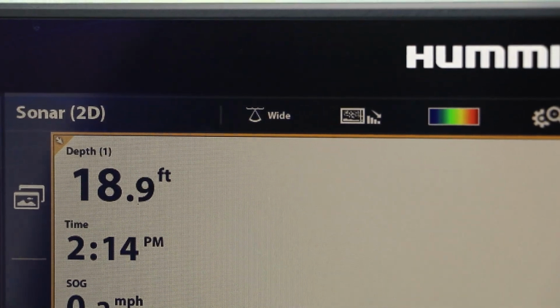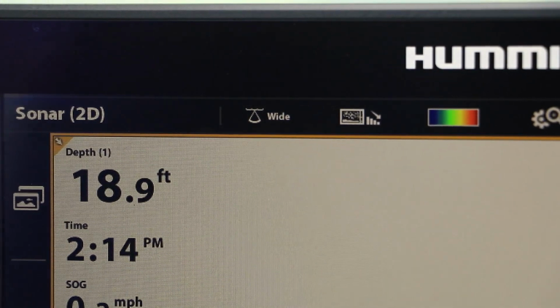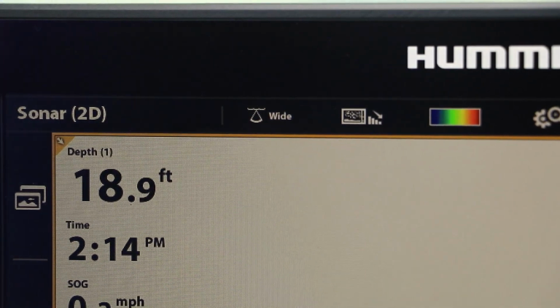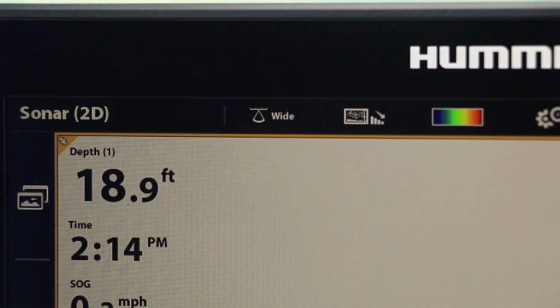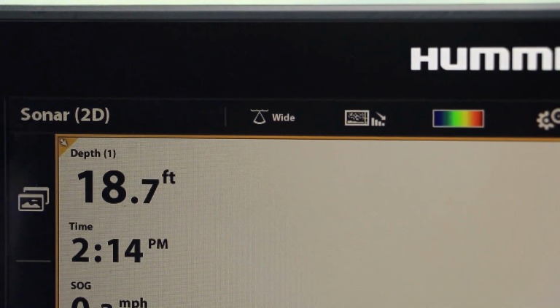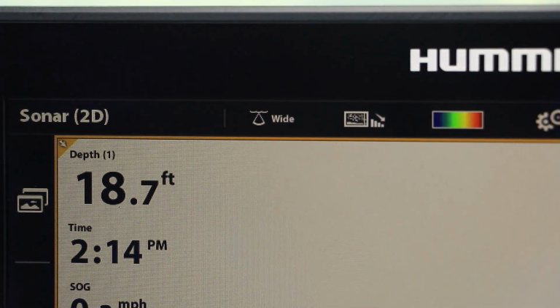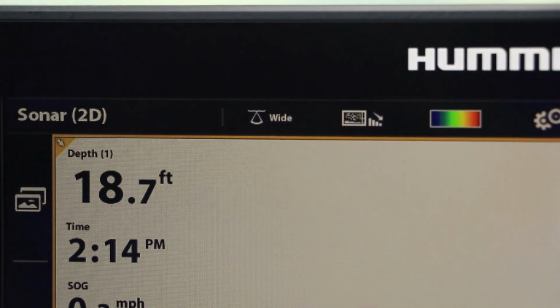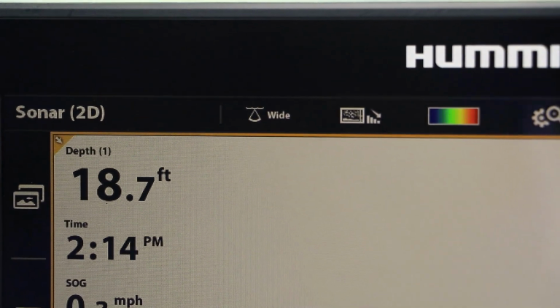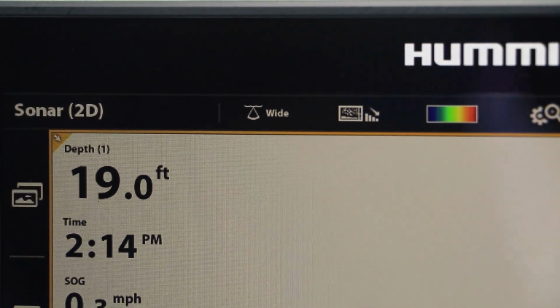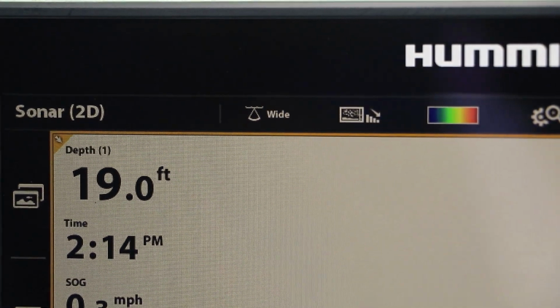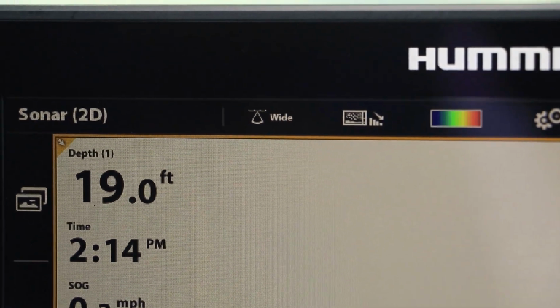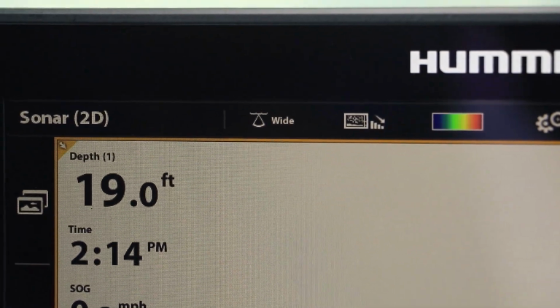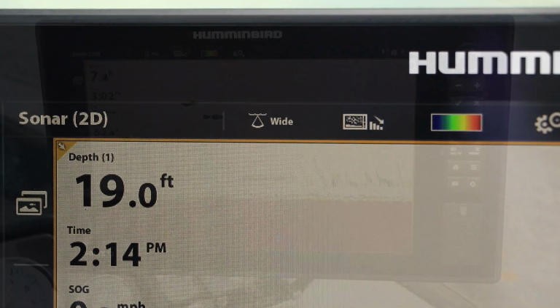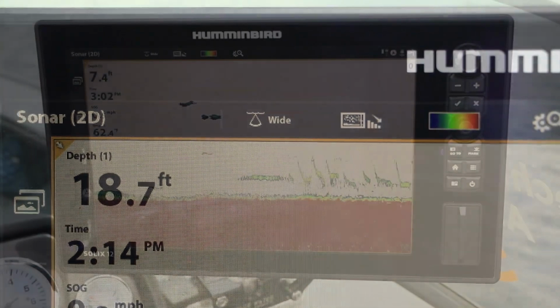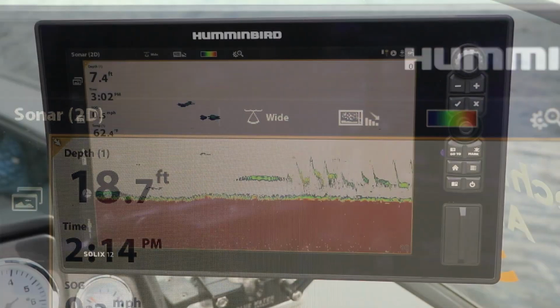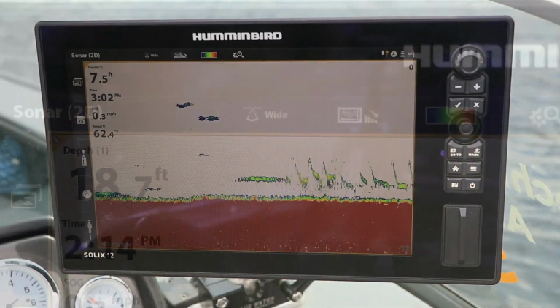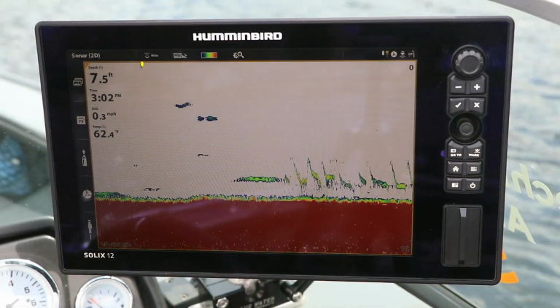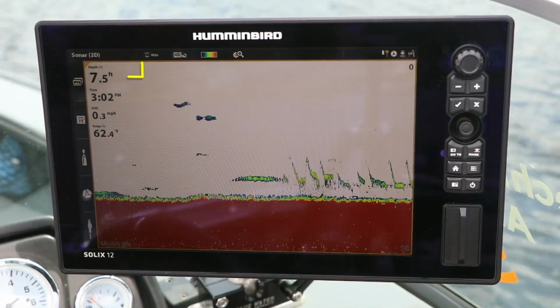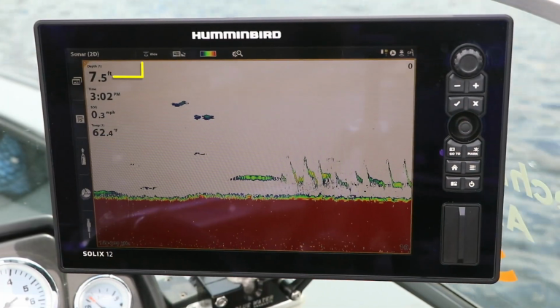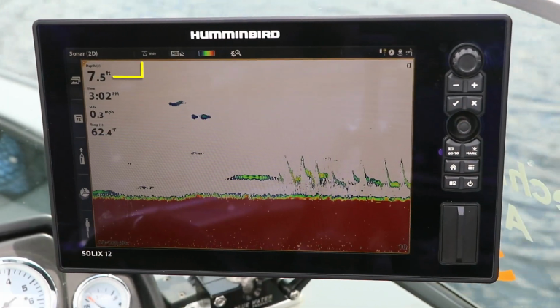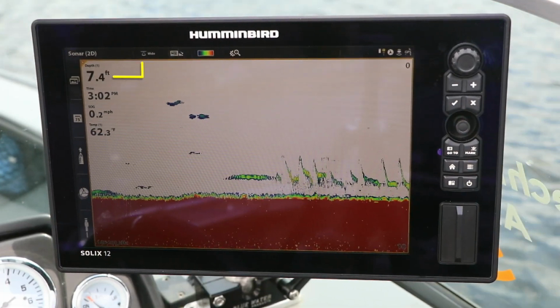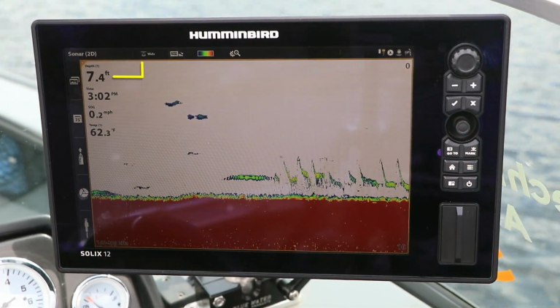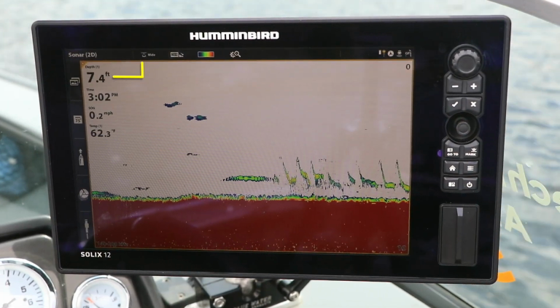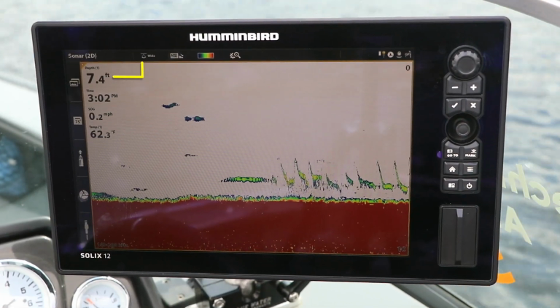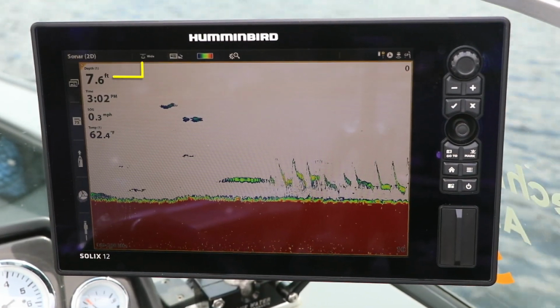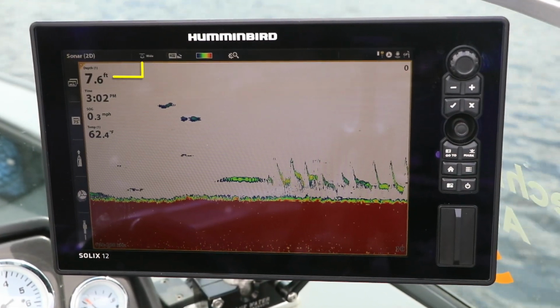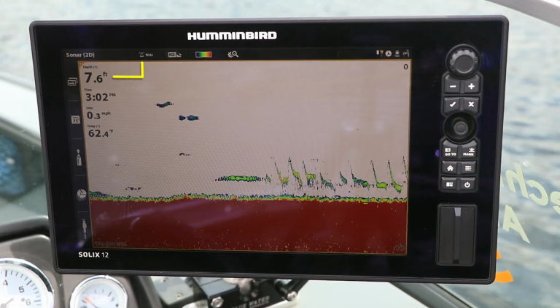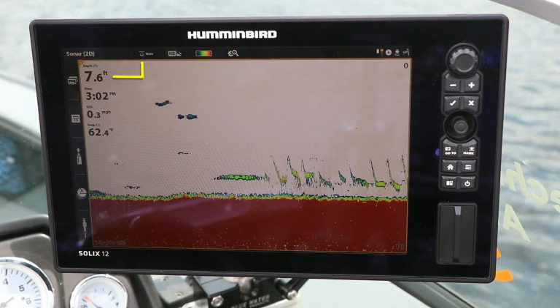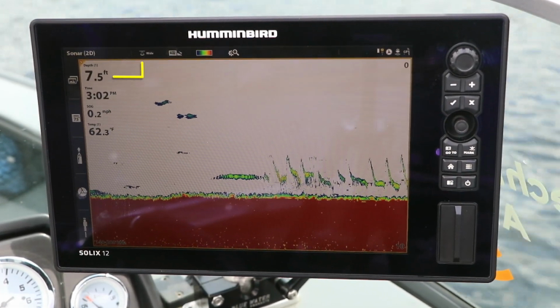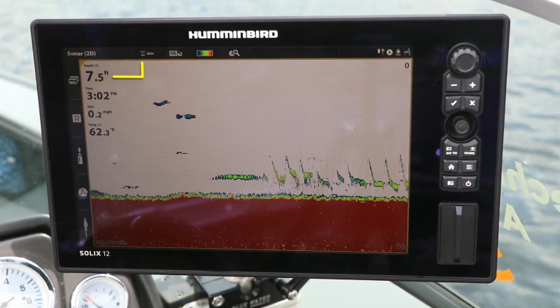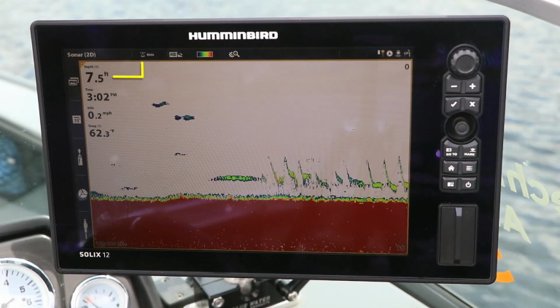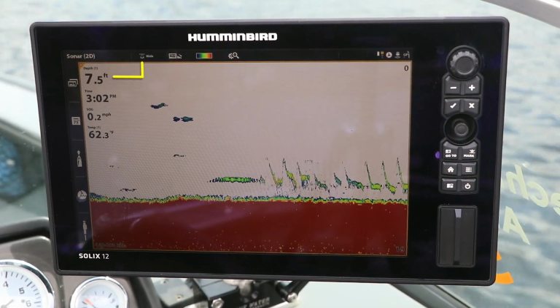Now in shallow water, the wide or the full CHIRP spectrum will make it easier to see my bait because they cover more water.